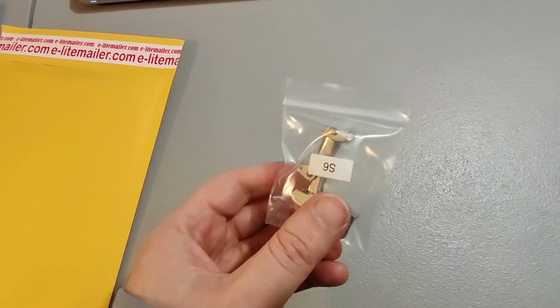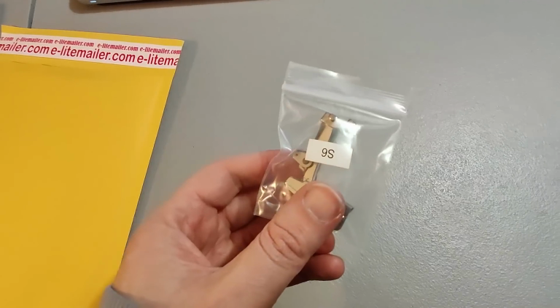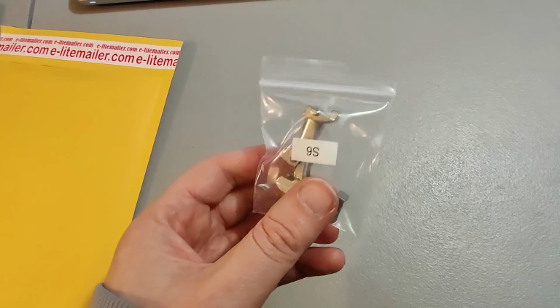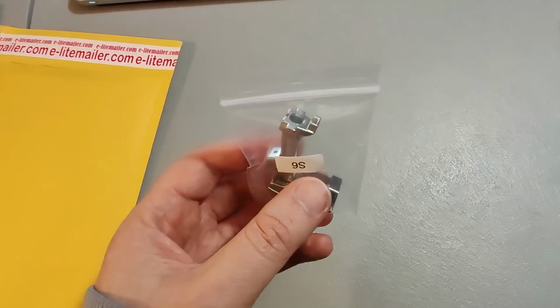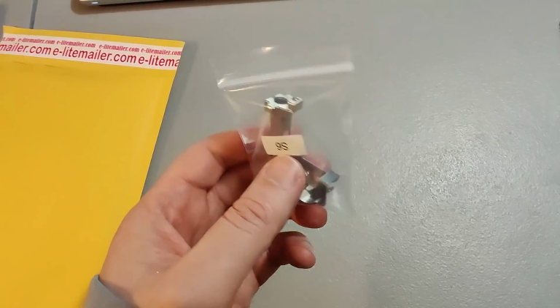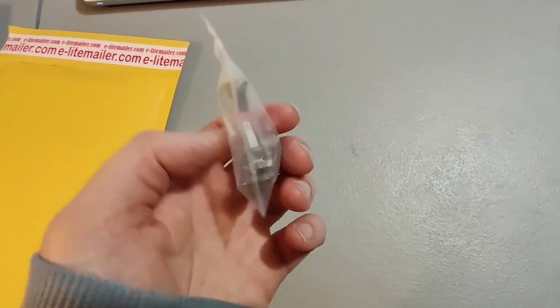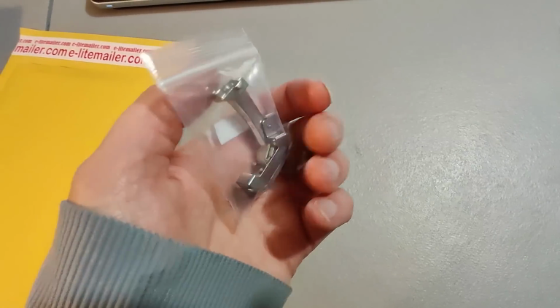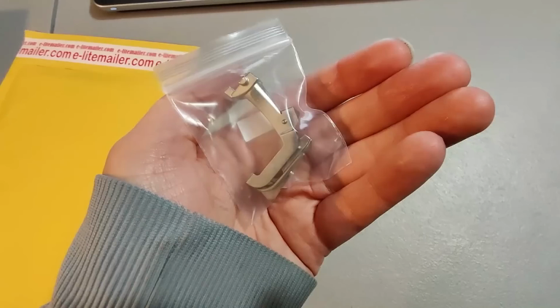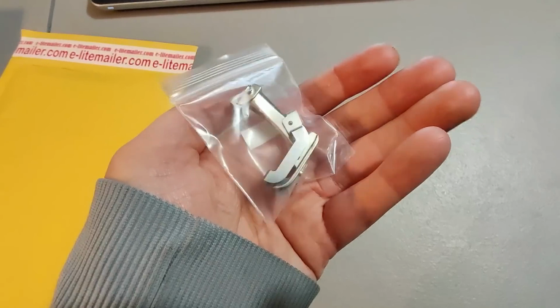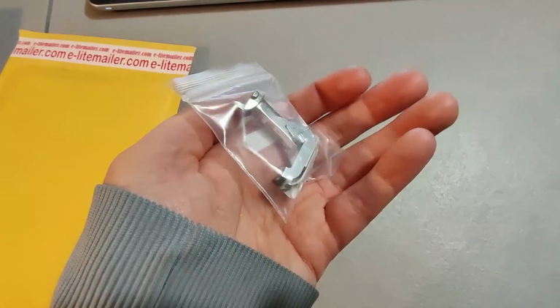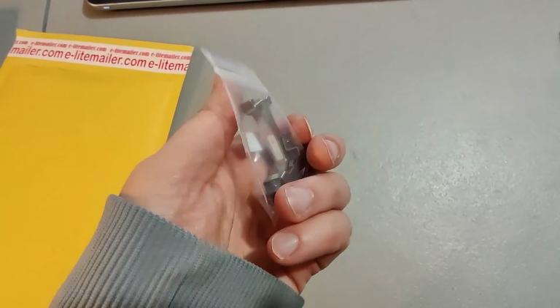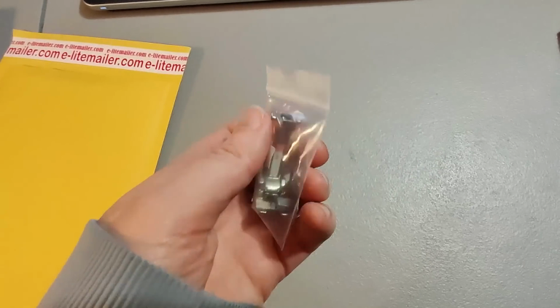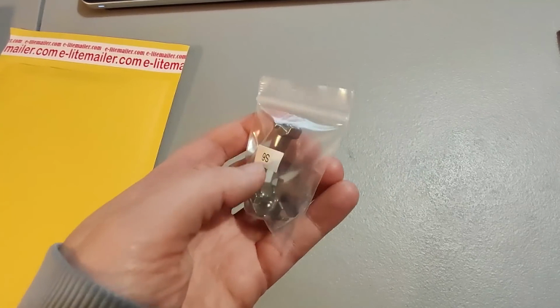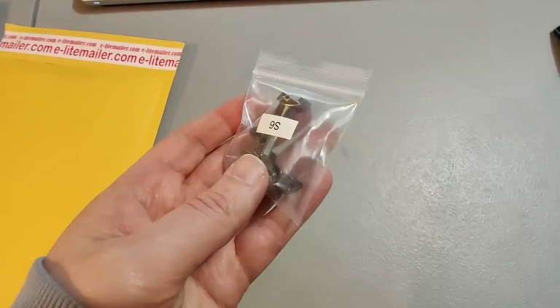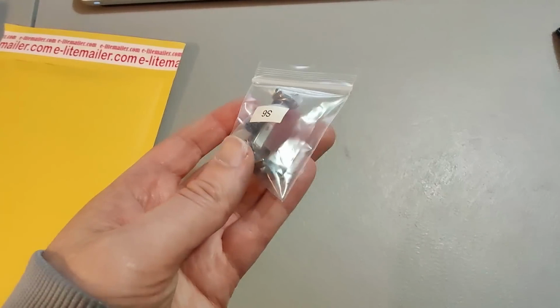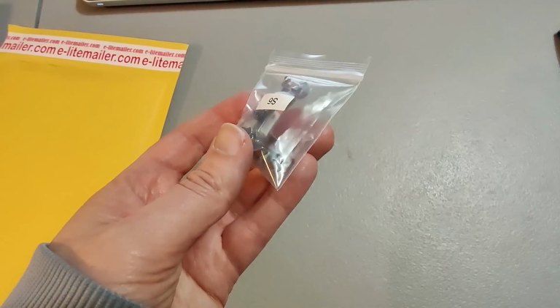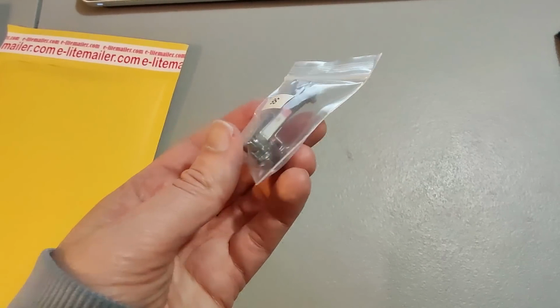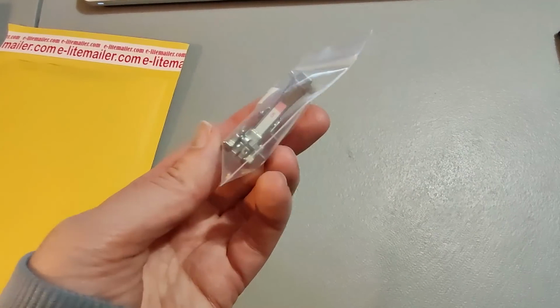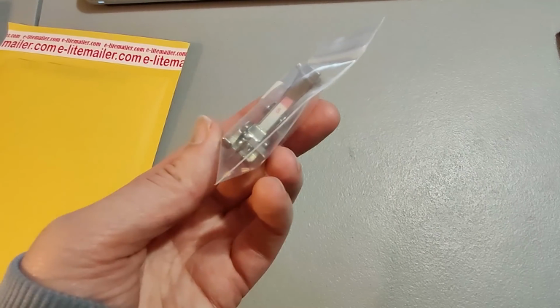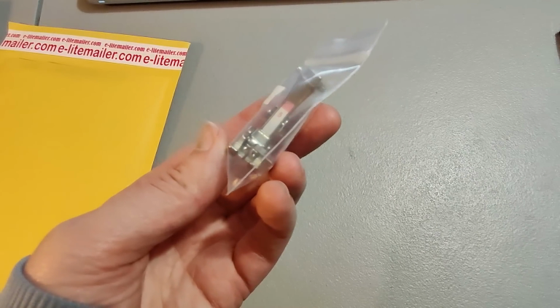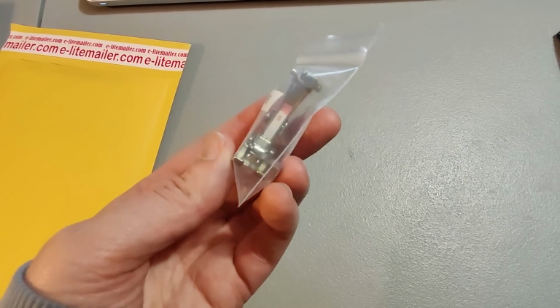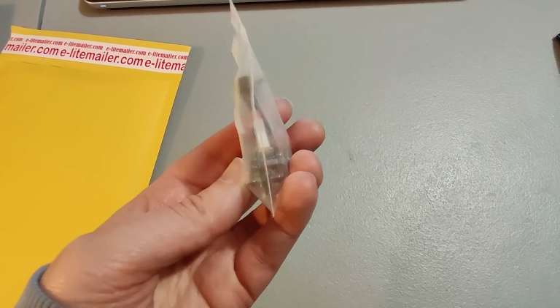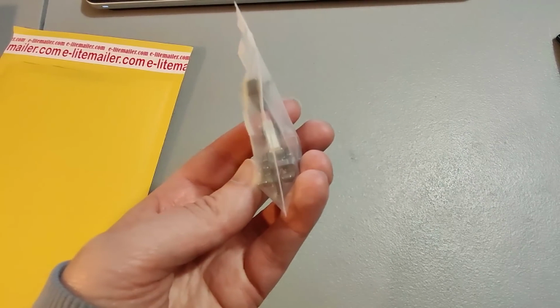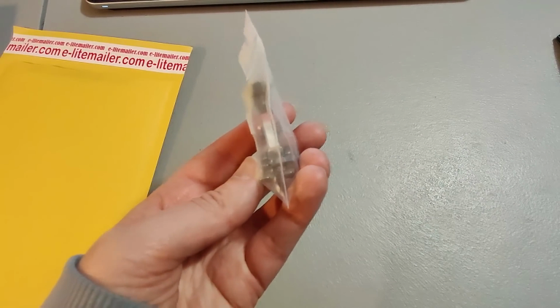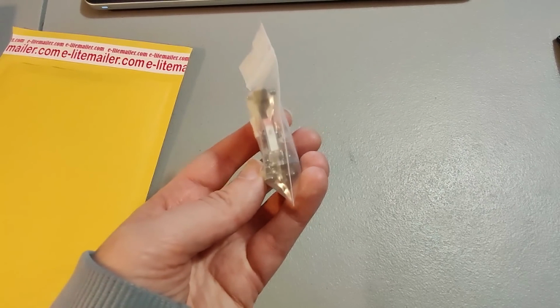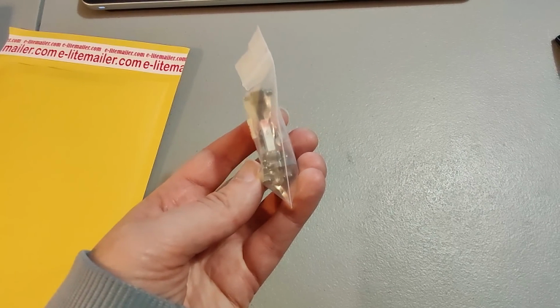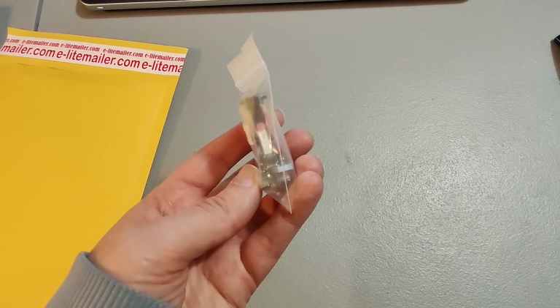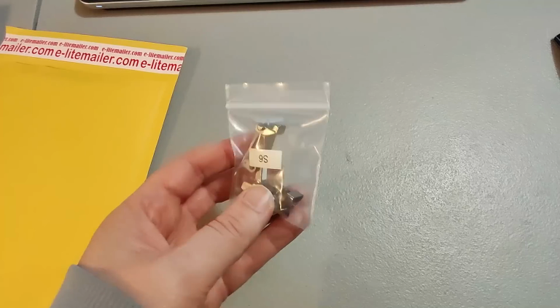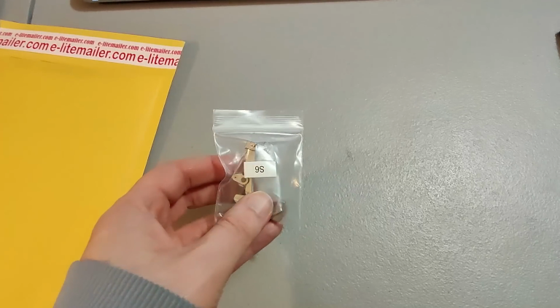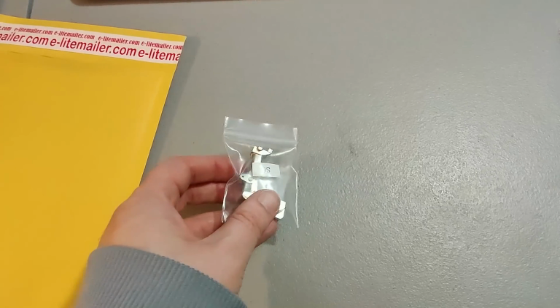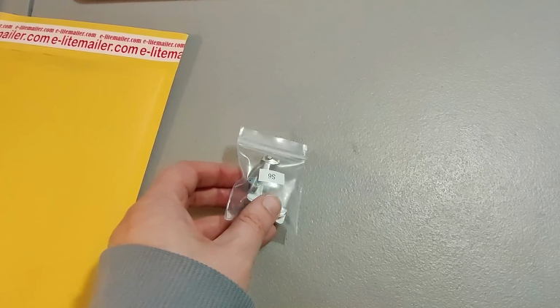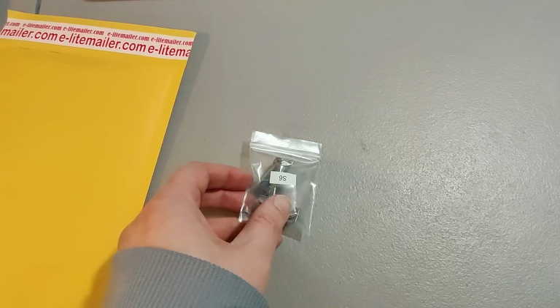Here is another Bernina sewing machine foot — these have been selling like hotcakes. This one sold for $25.